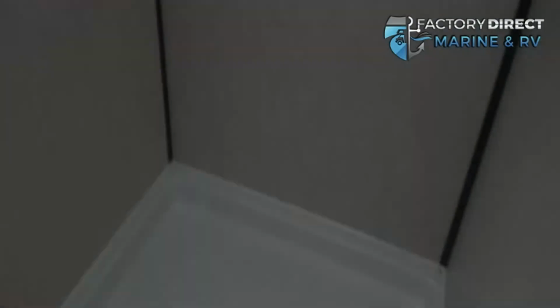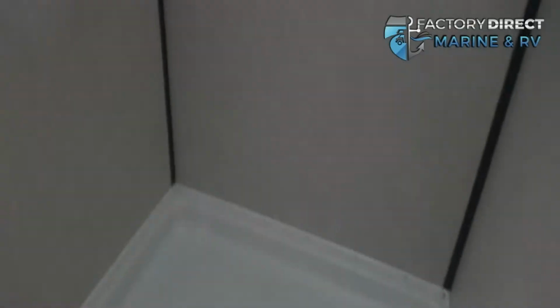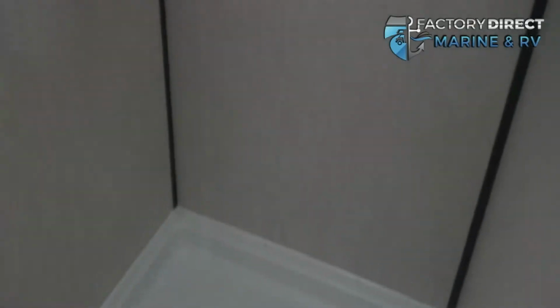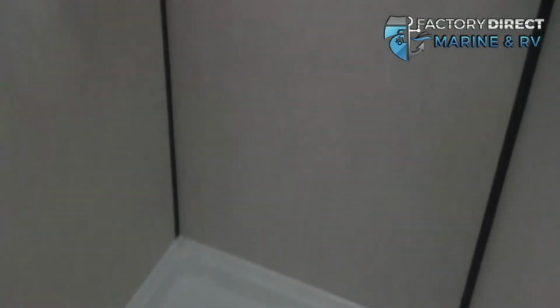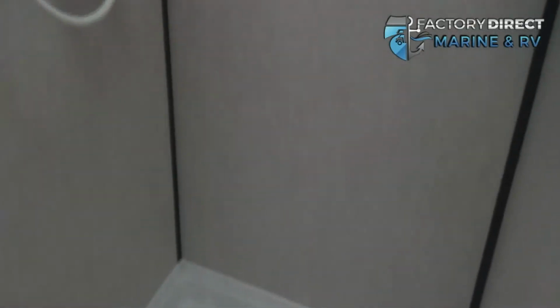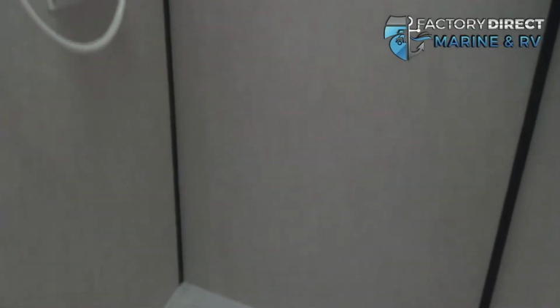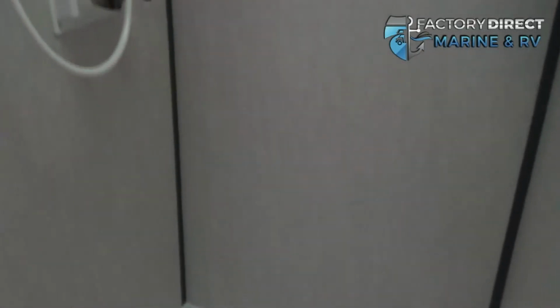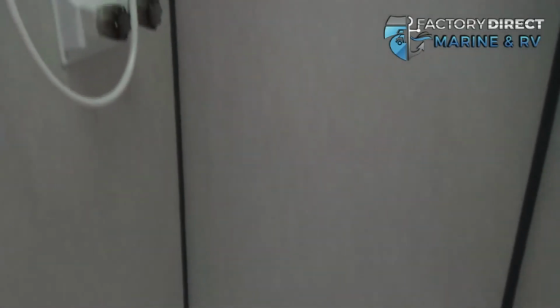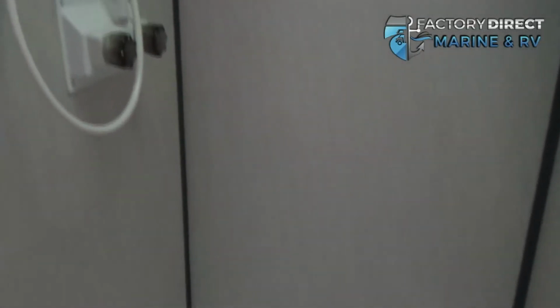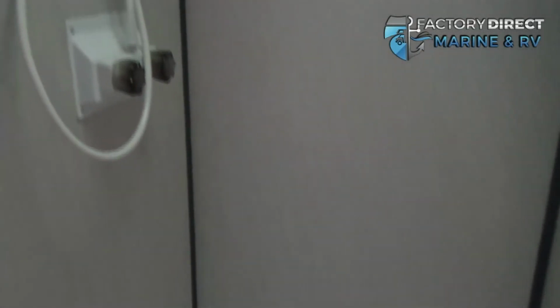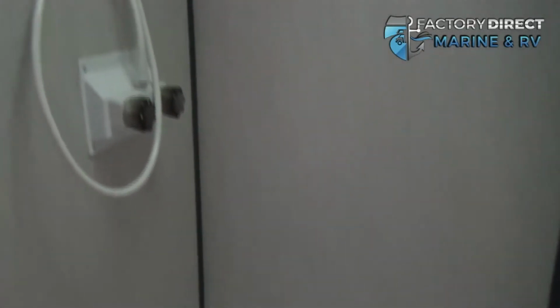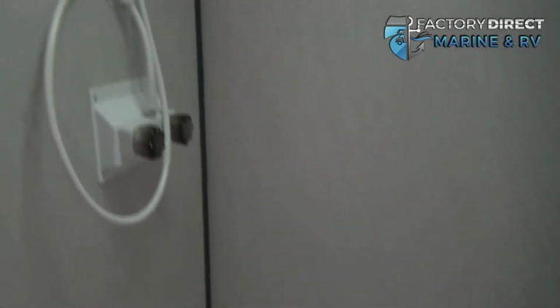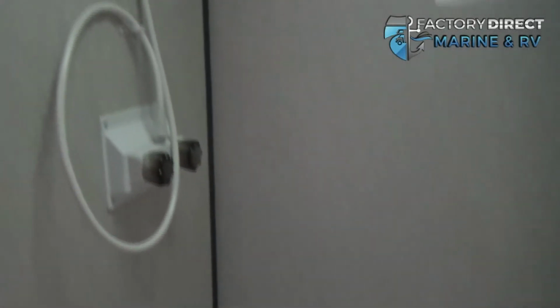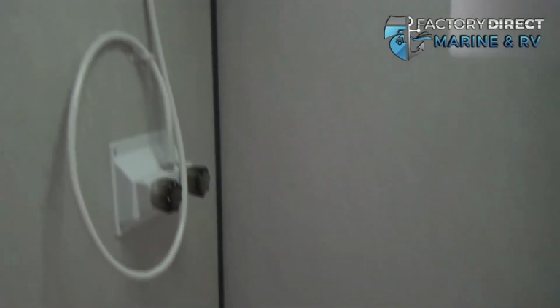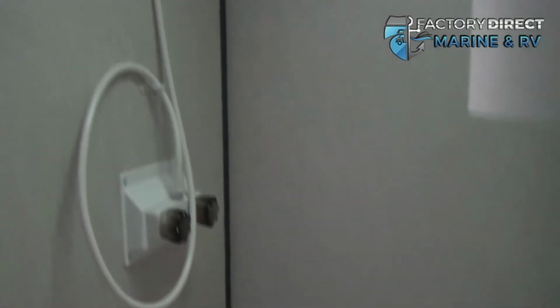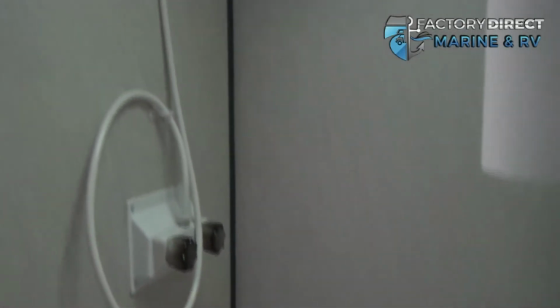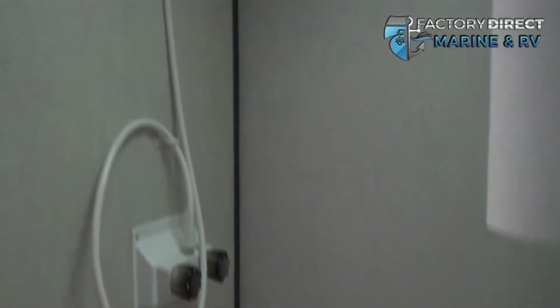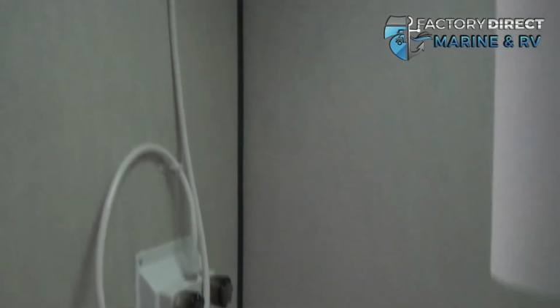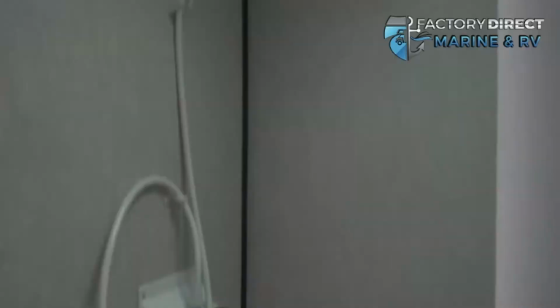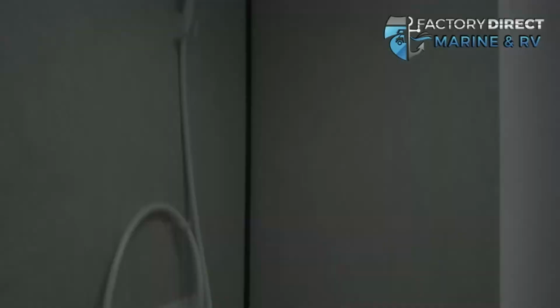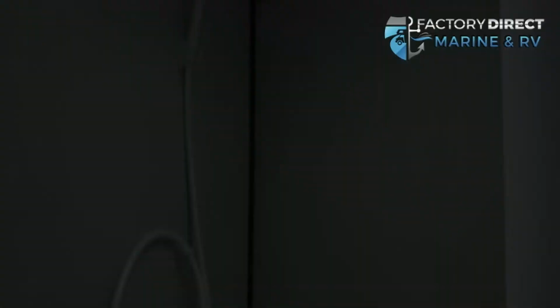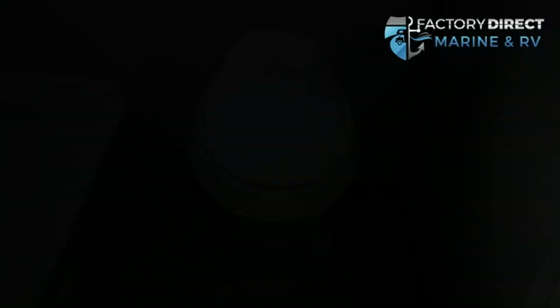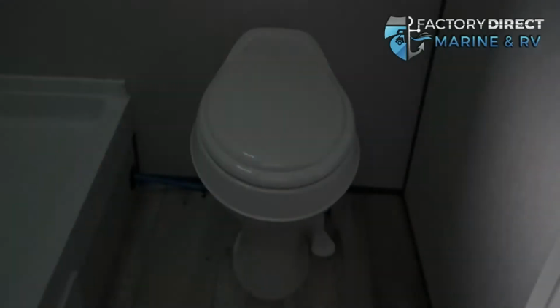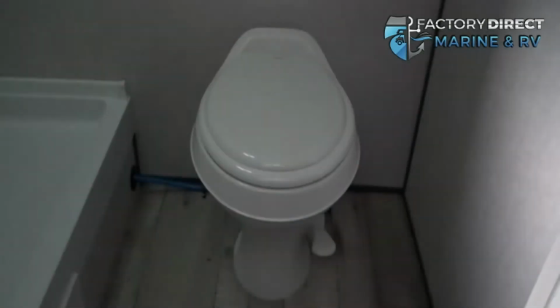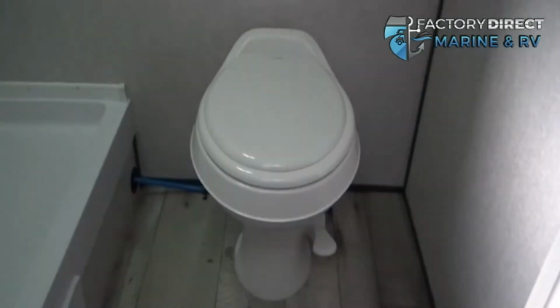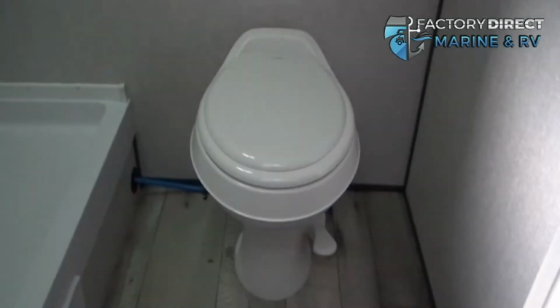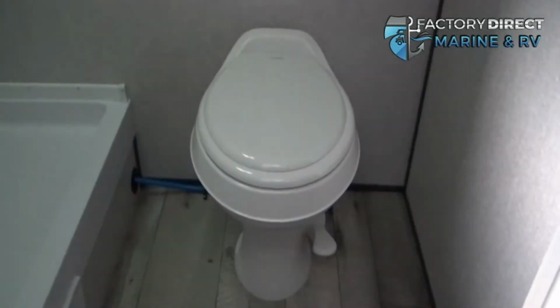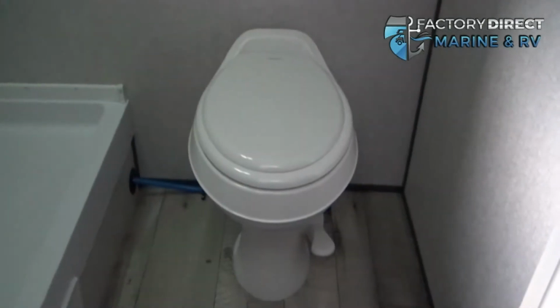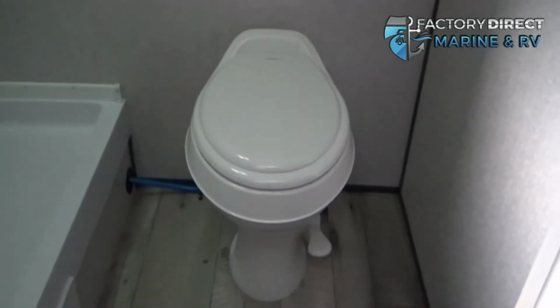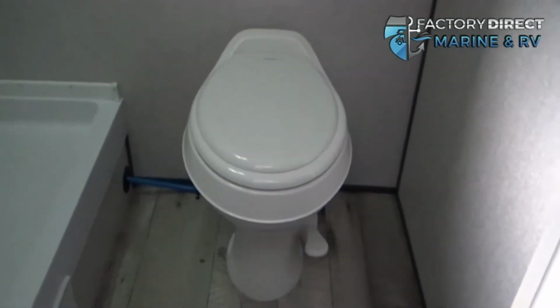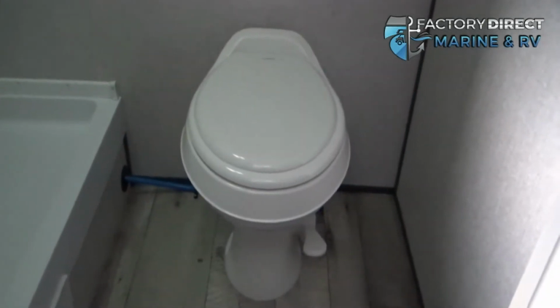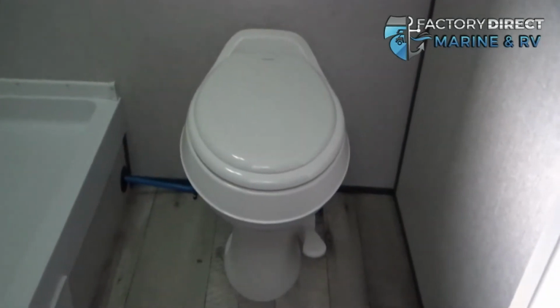Here we're going to have a full-size shower, and let's not forget about your toilet.